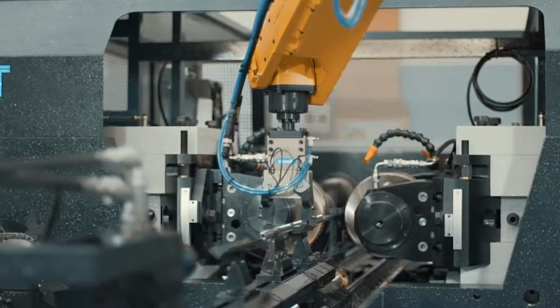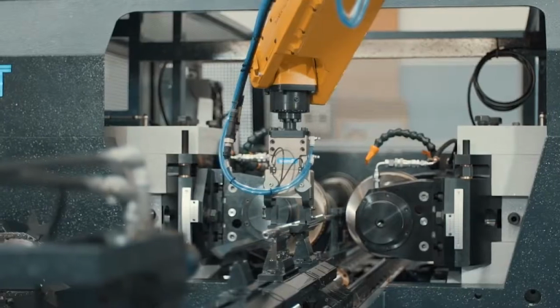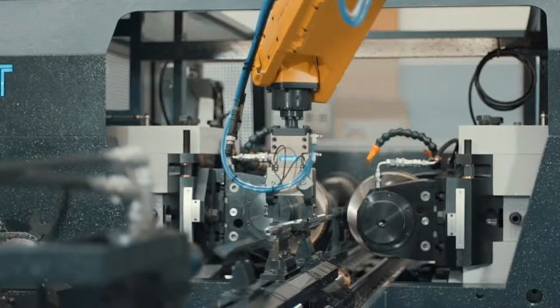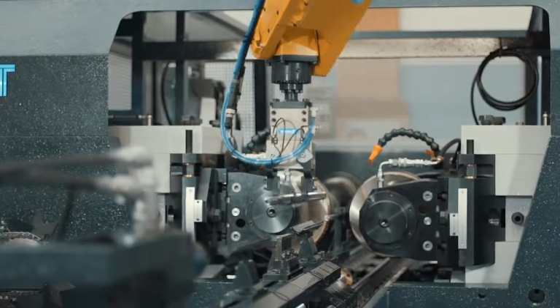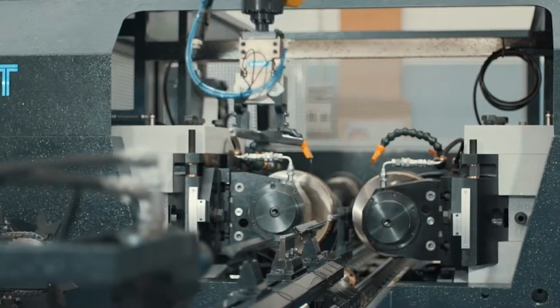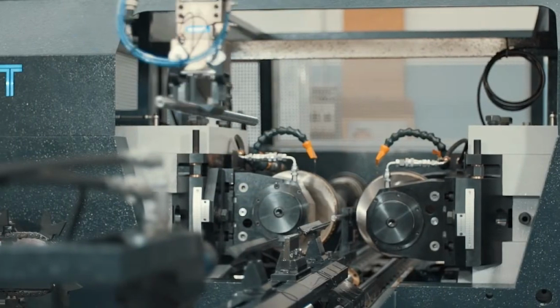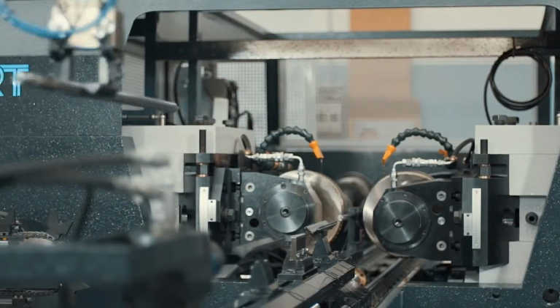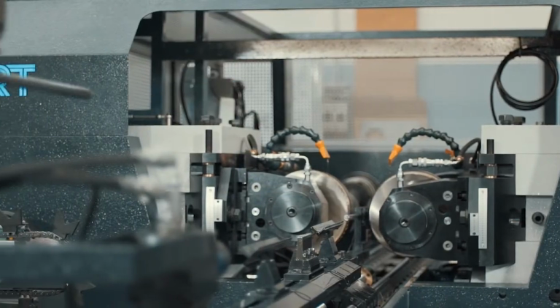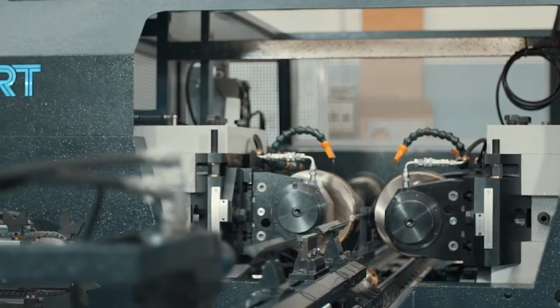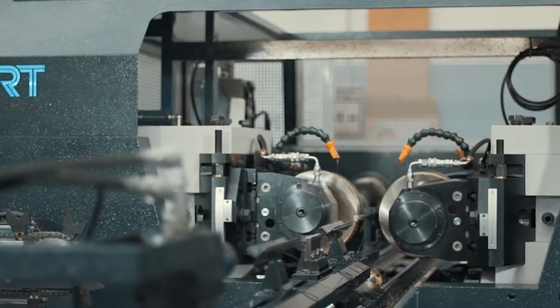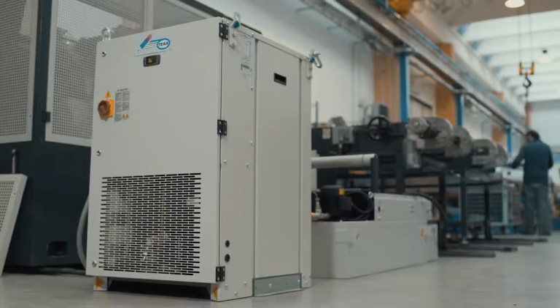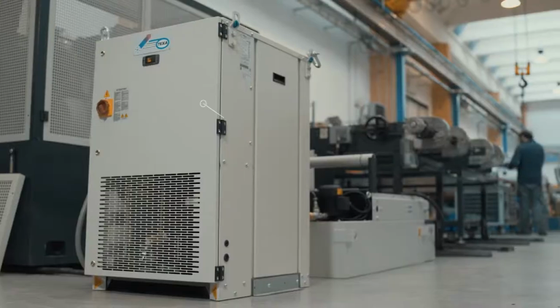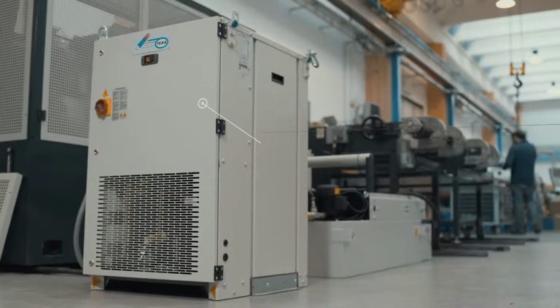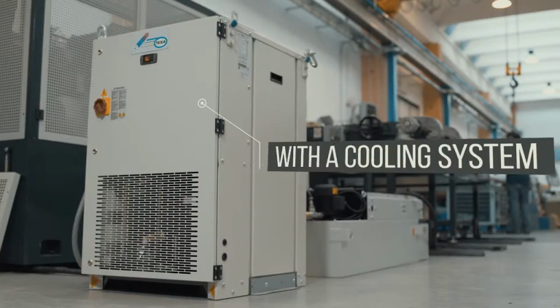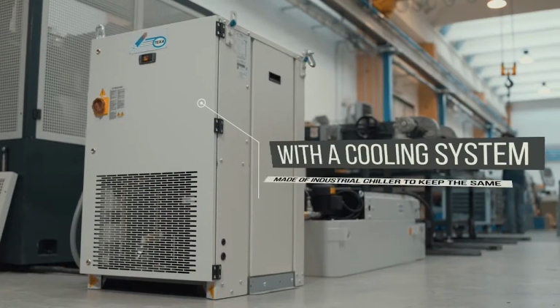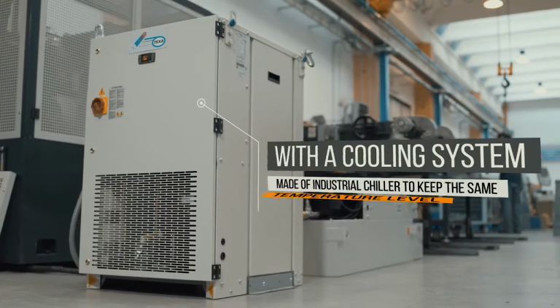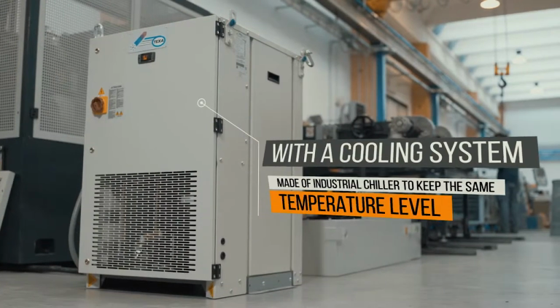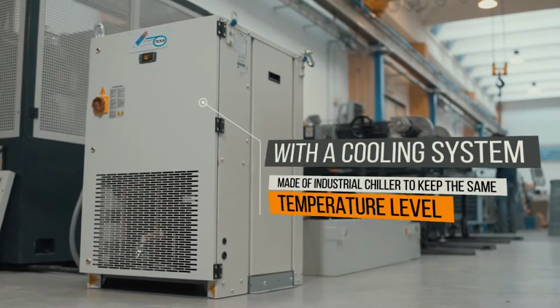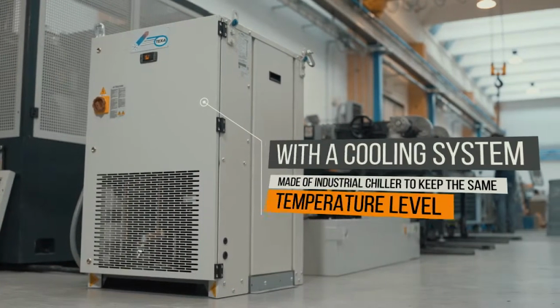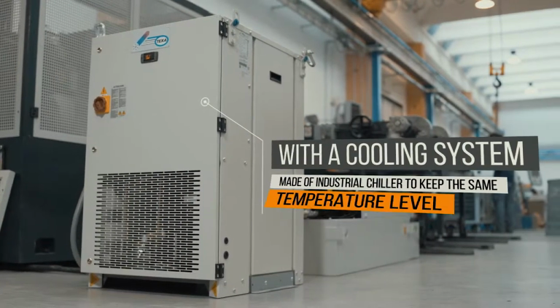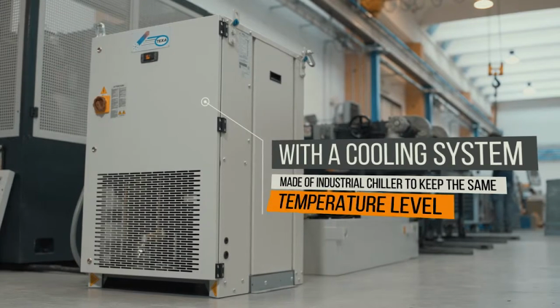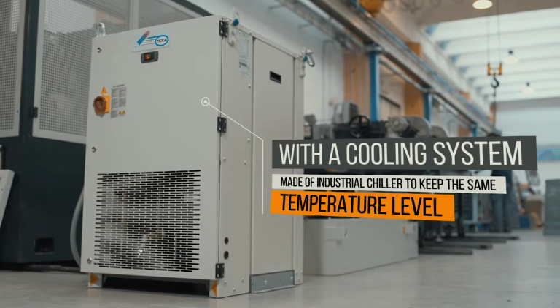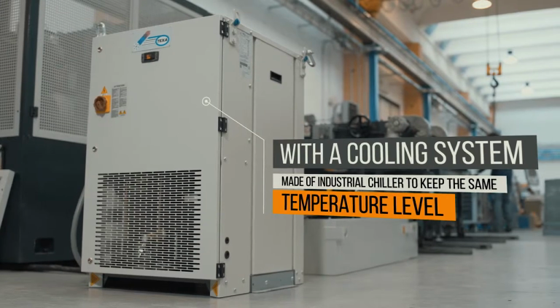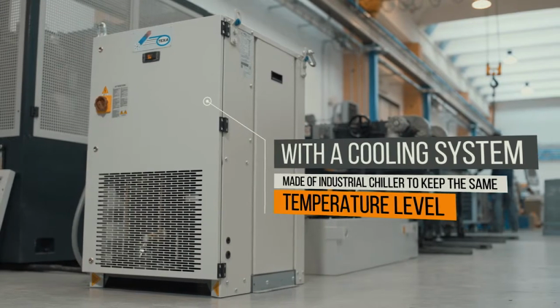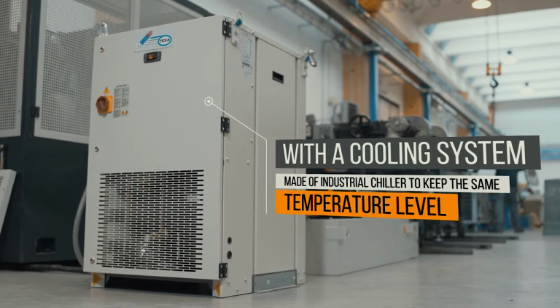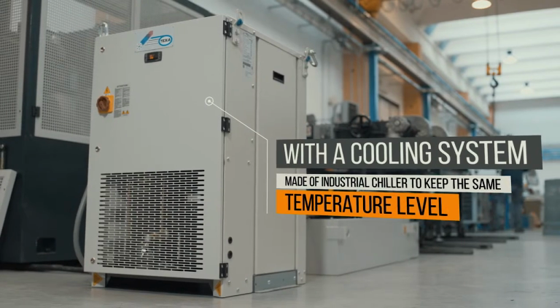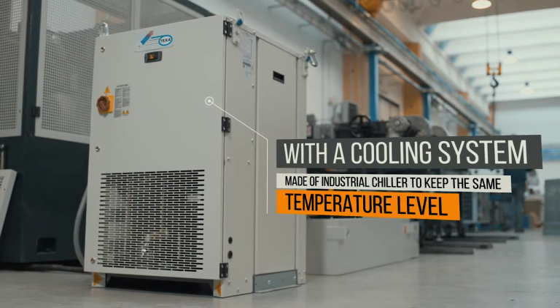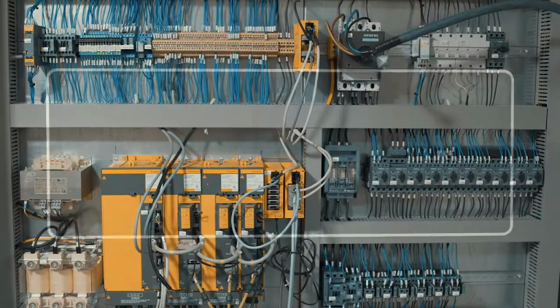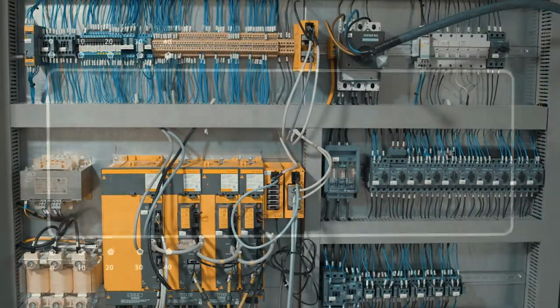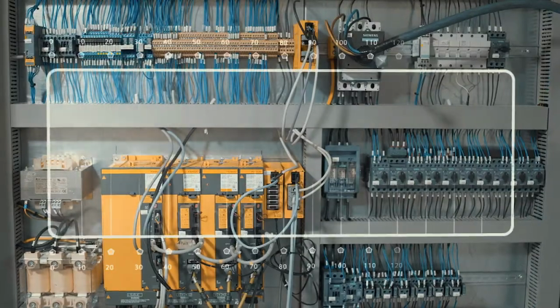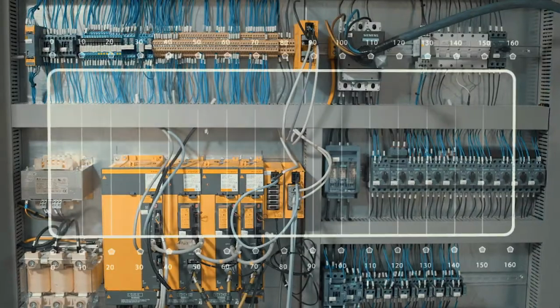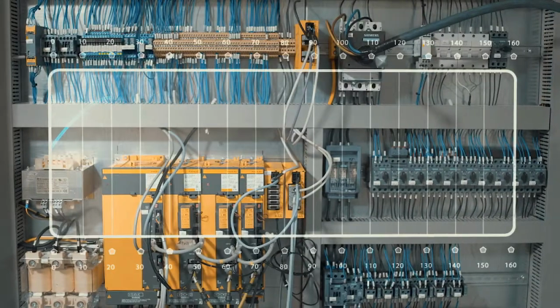The centre is equipped with a cooling system made of industrial chiller to keep the same temperature level.